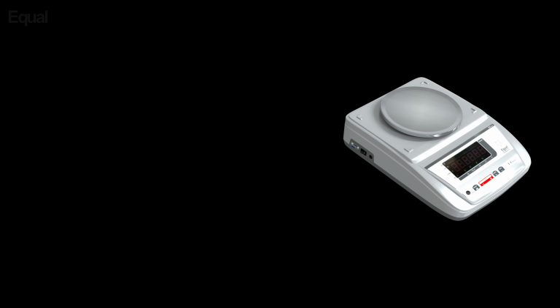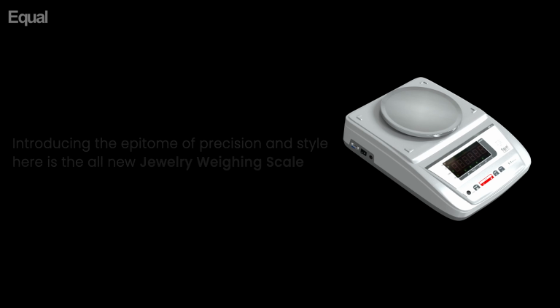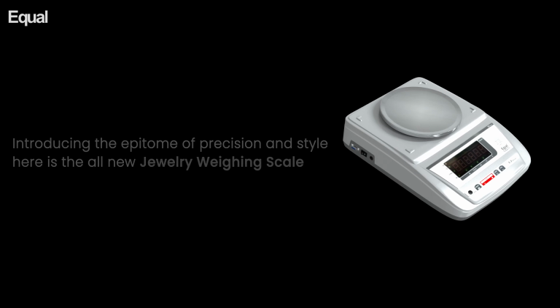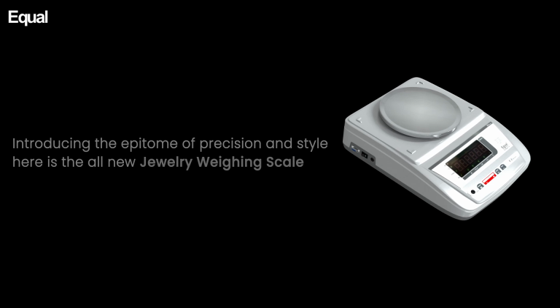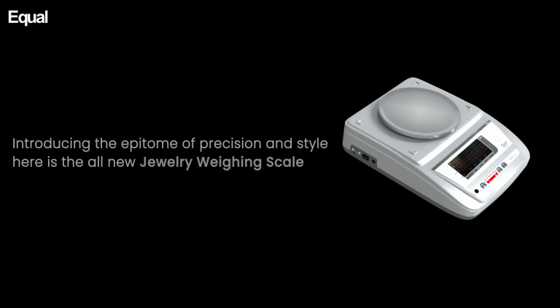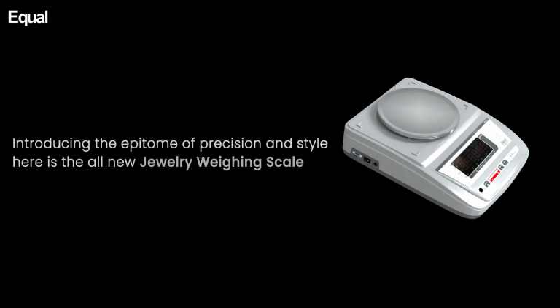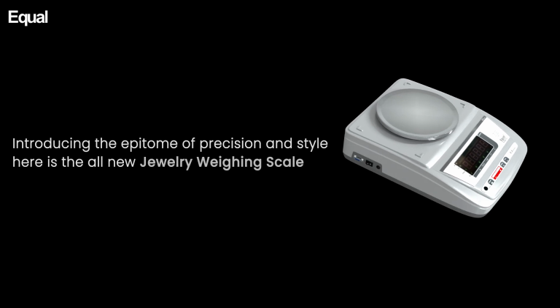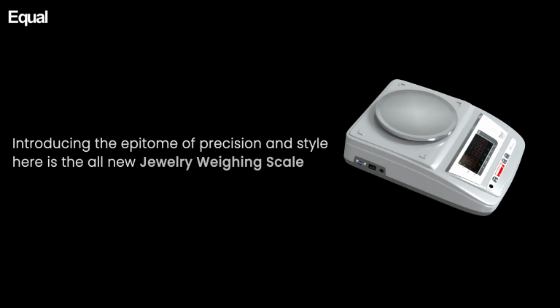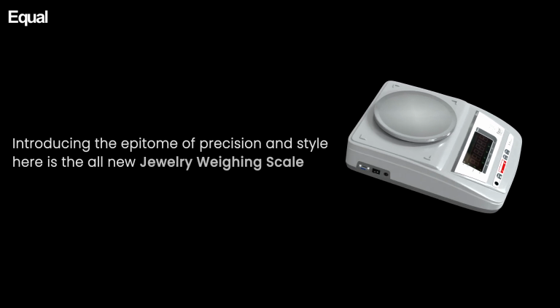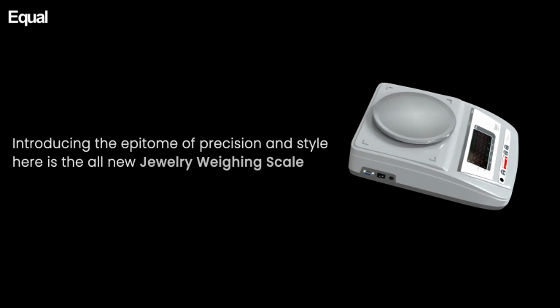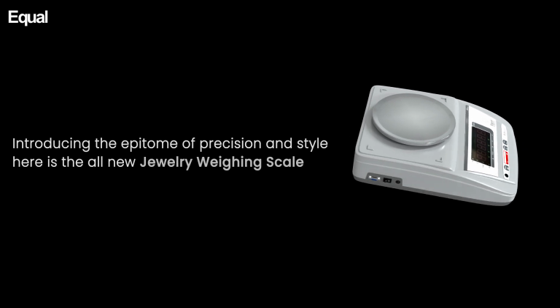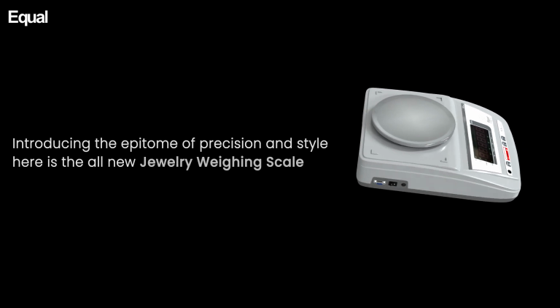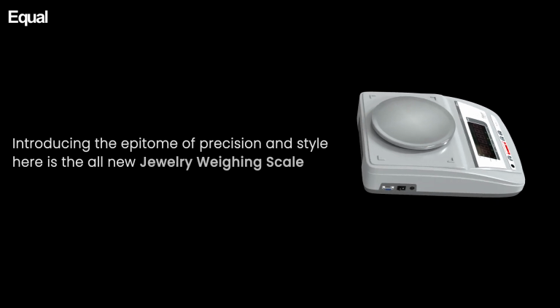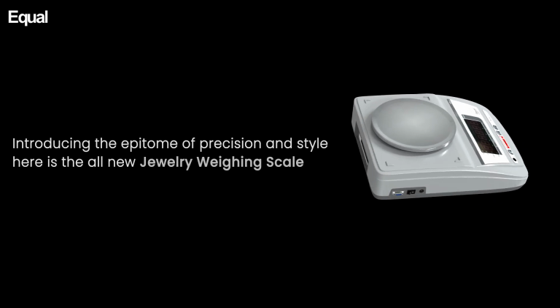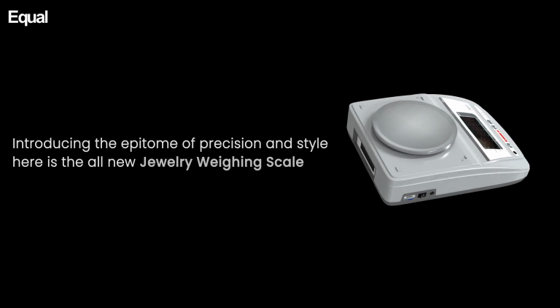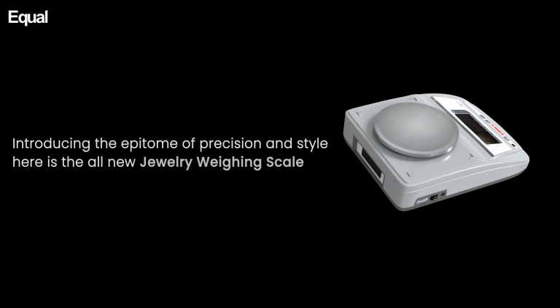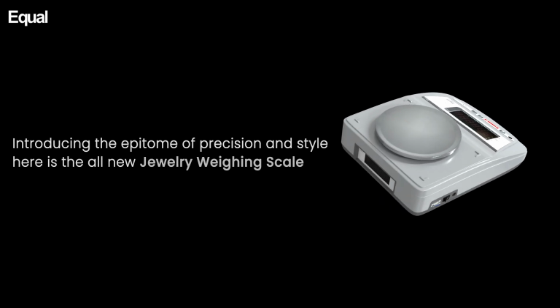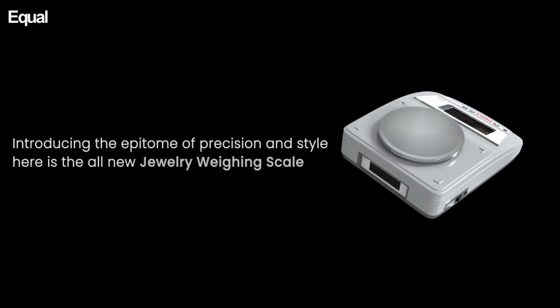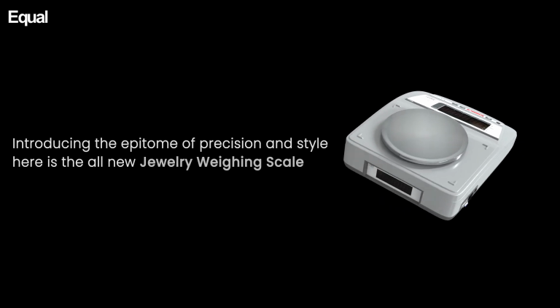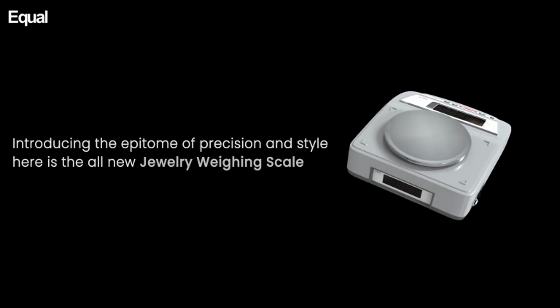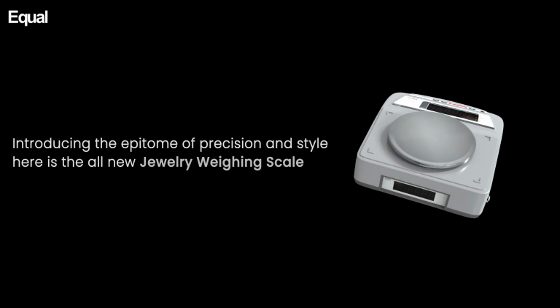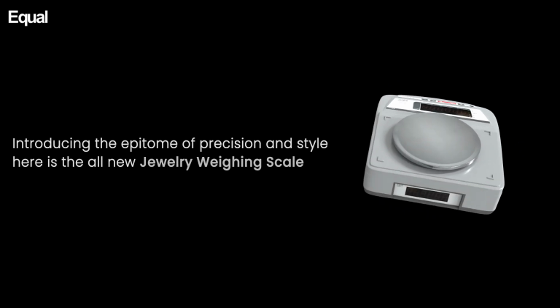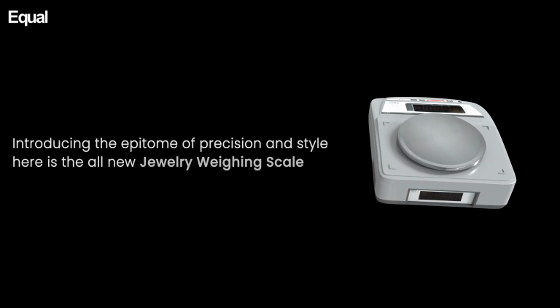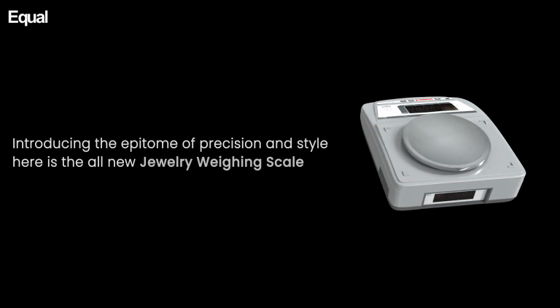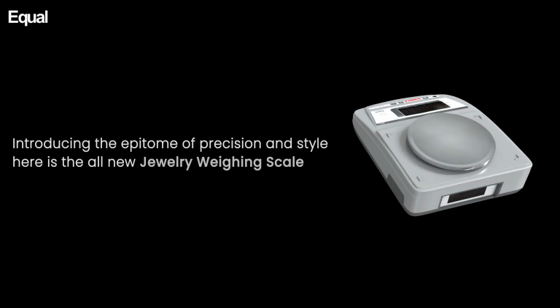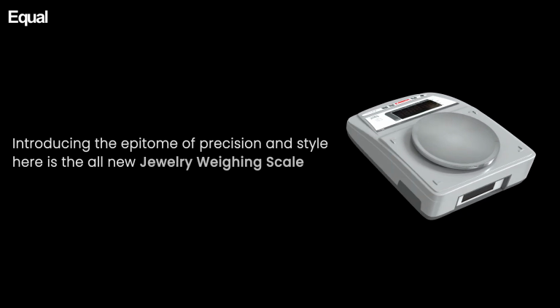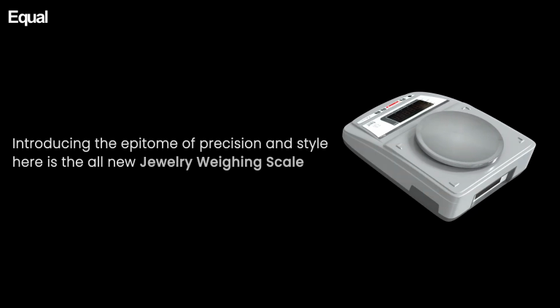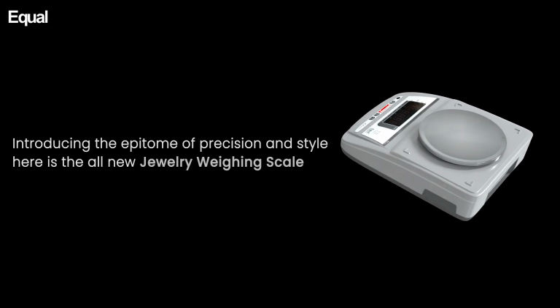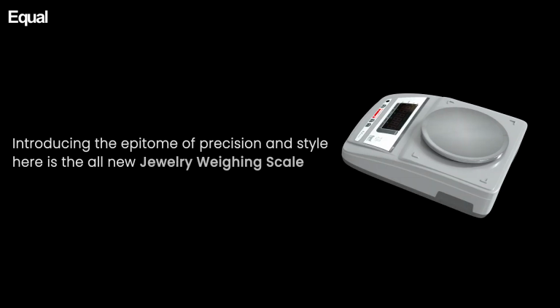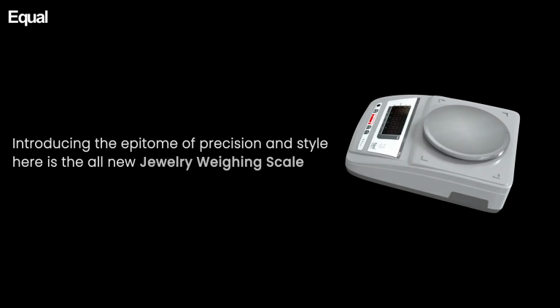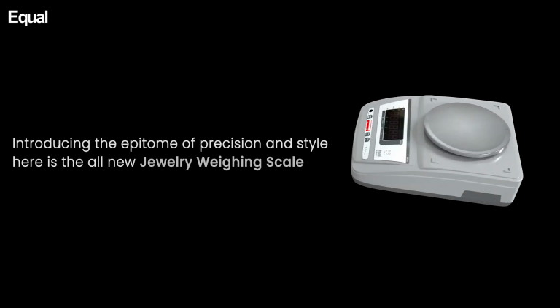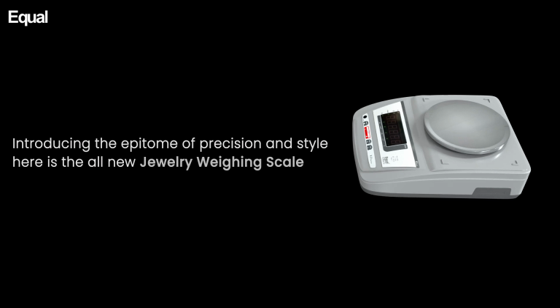Introducing the epitome of precision and style in jewelry weighing — the all-new jewelry weighing scale.